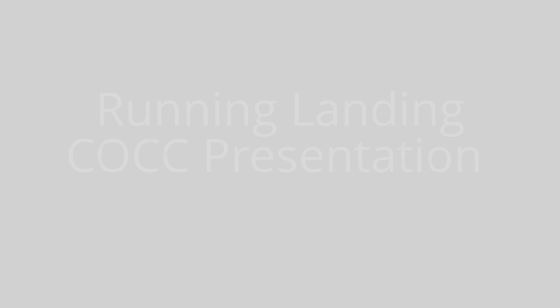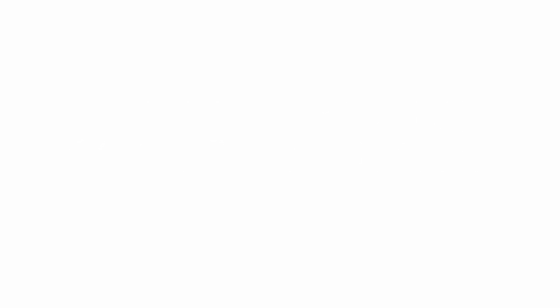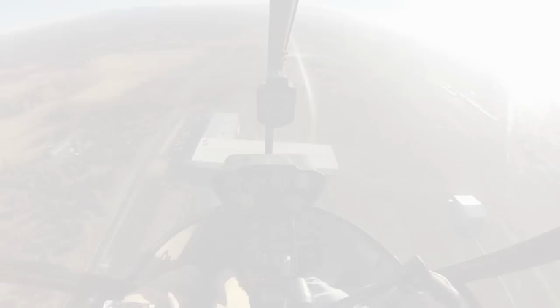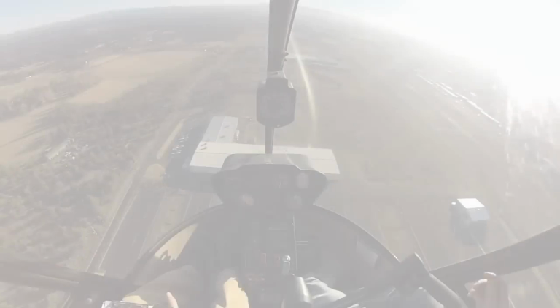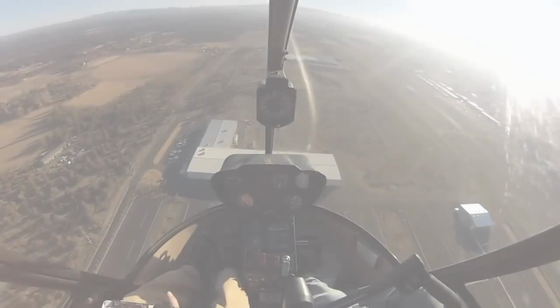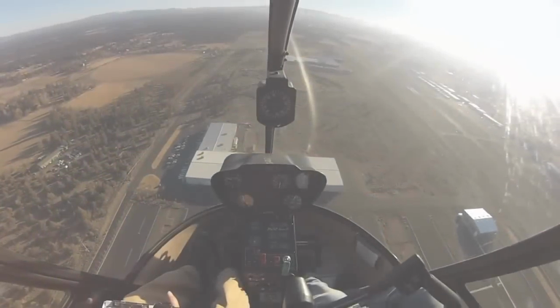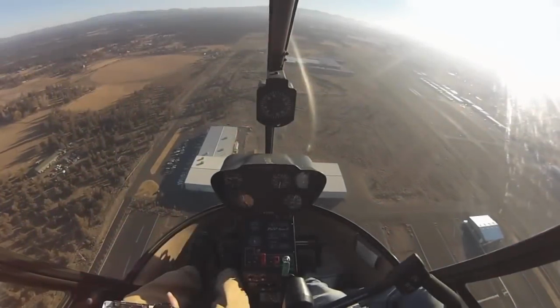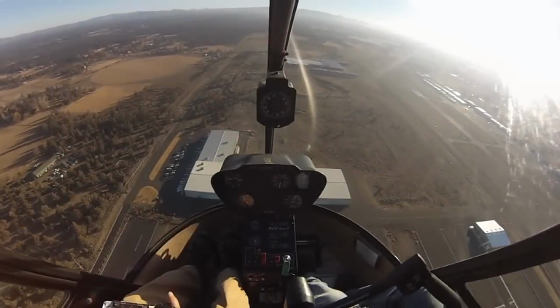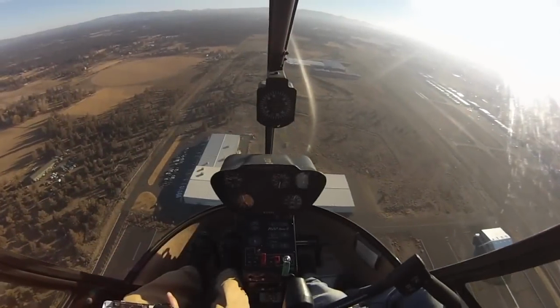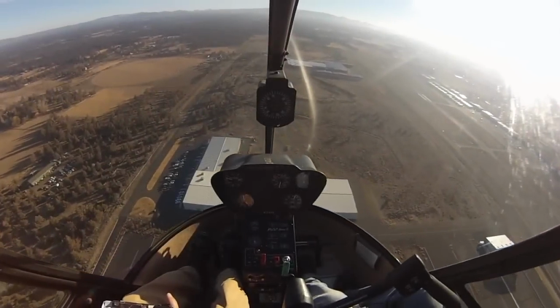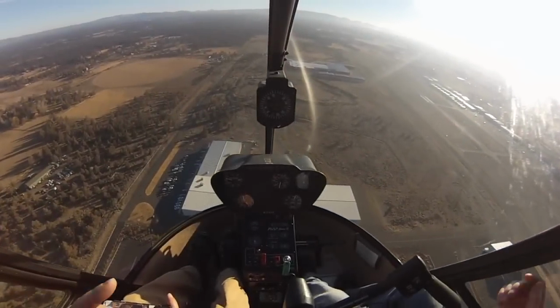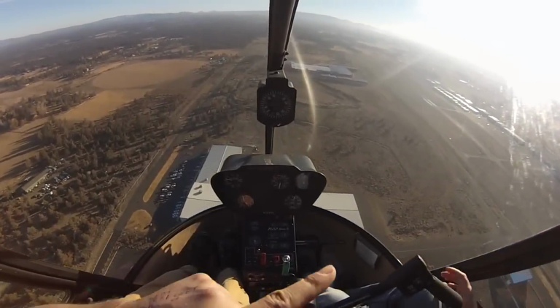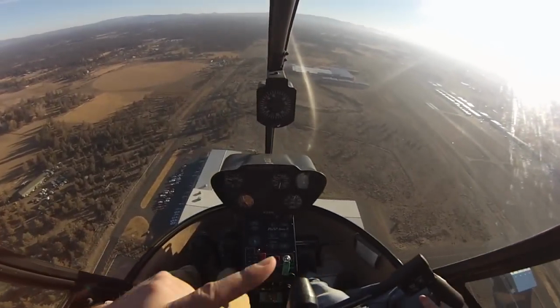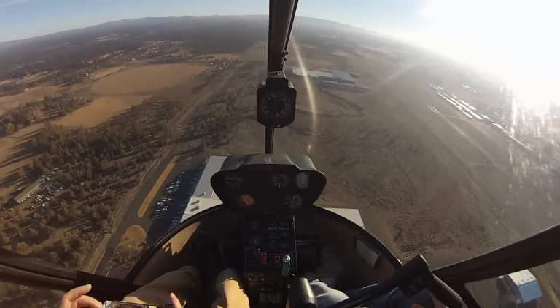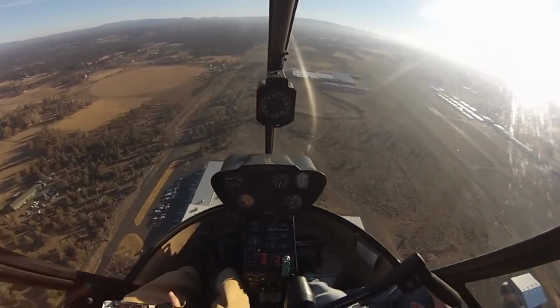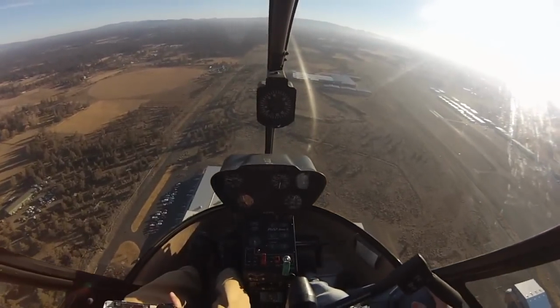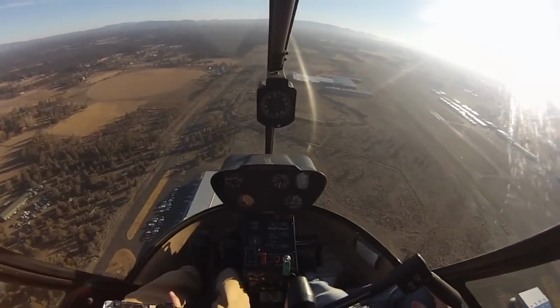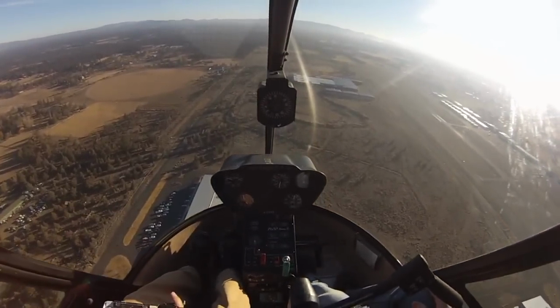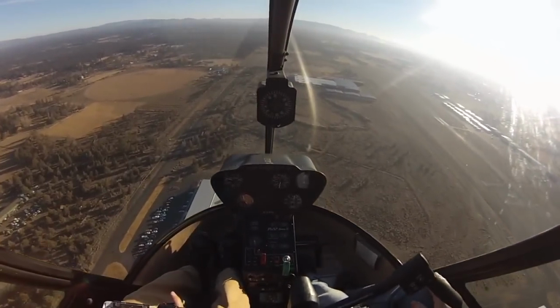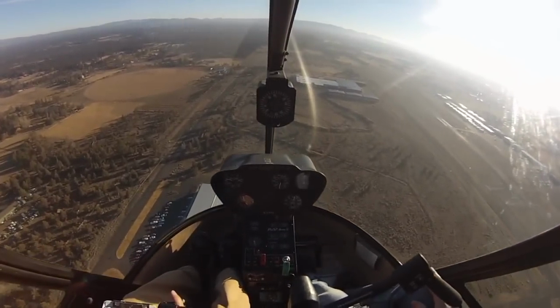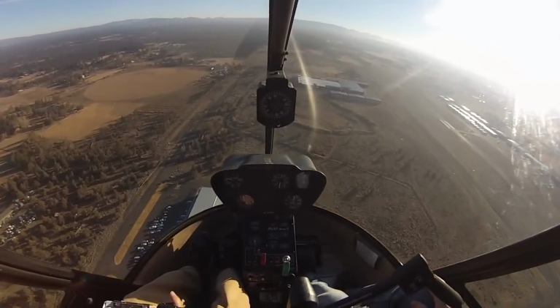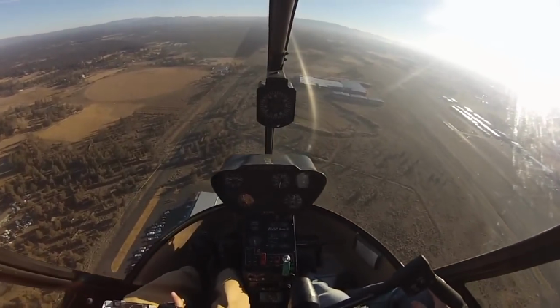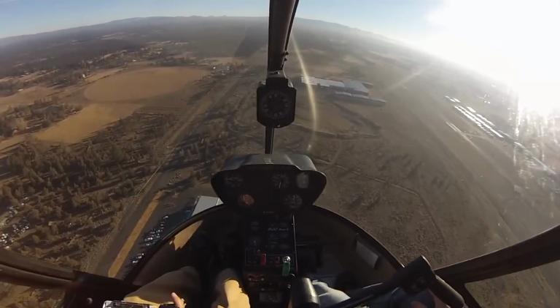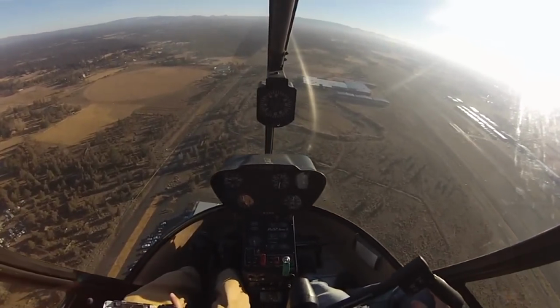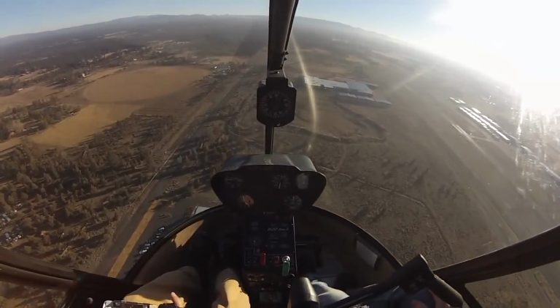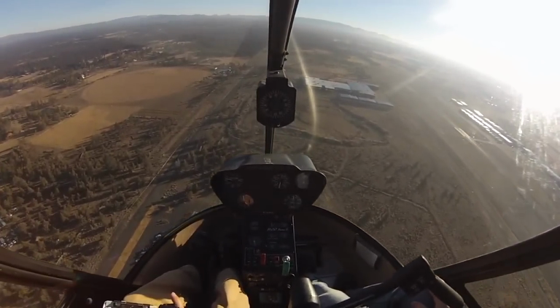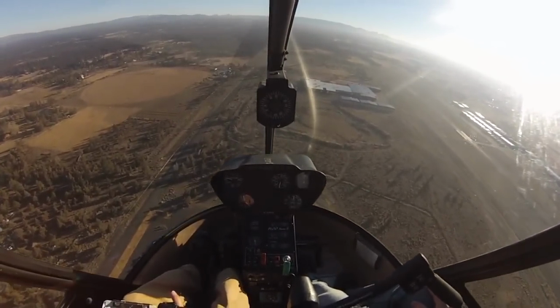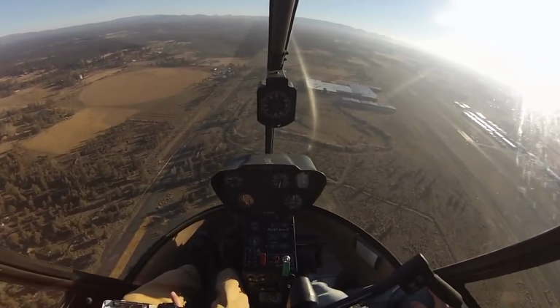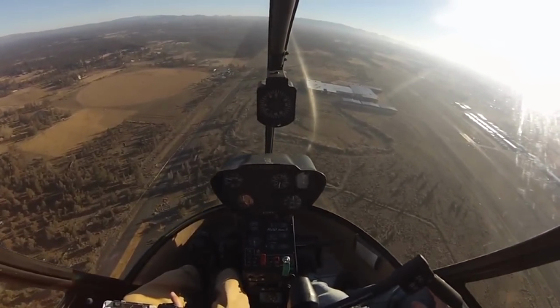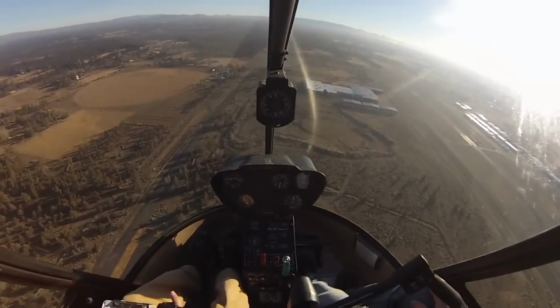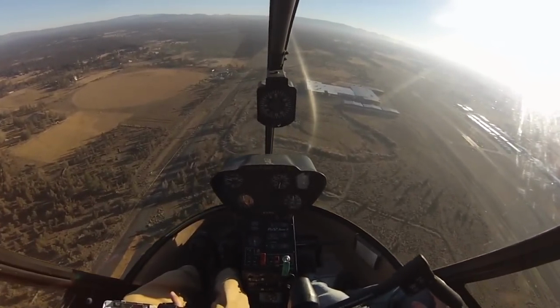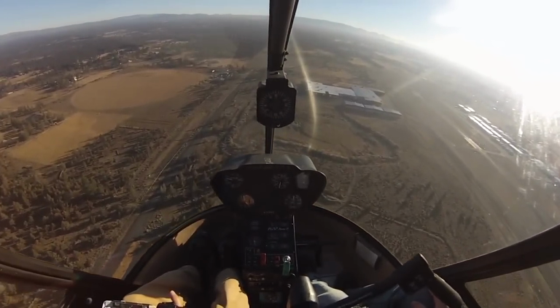We're going to touch down just before the 1,000 foot markers — that's our aiming point, that's what we're going to aim to touch down on.